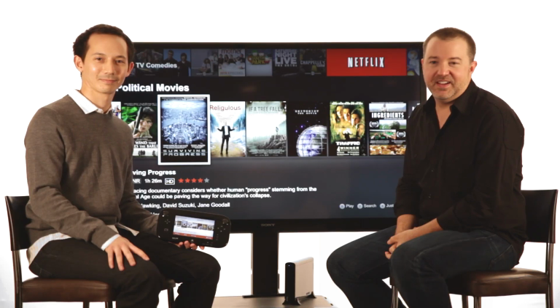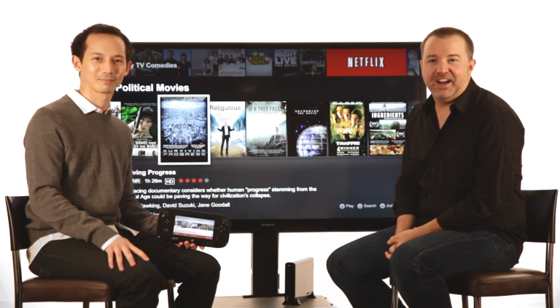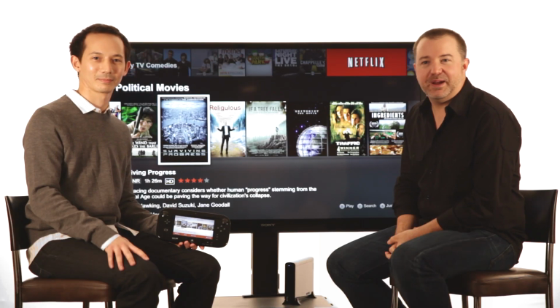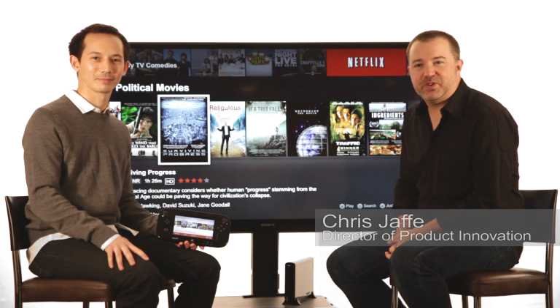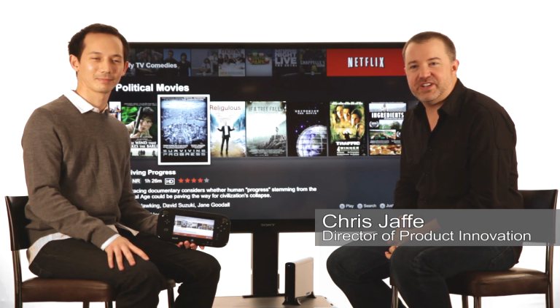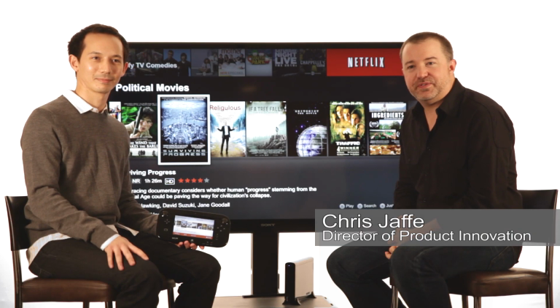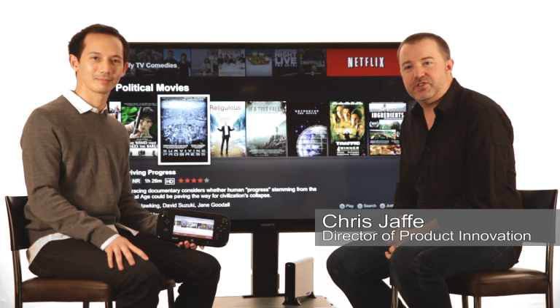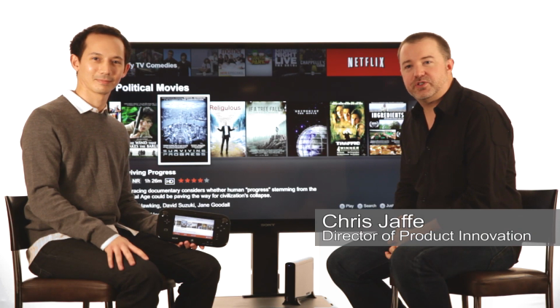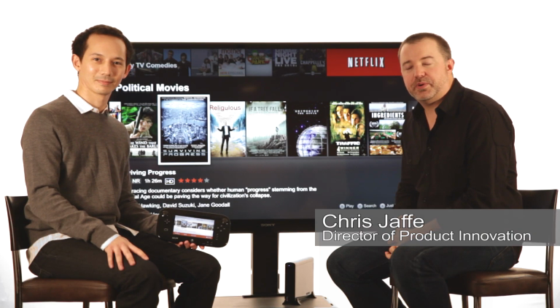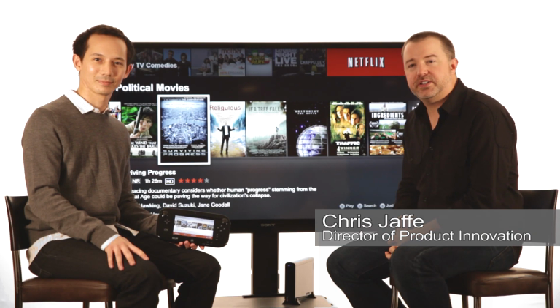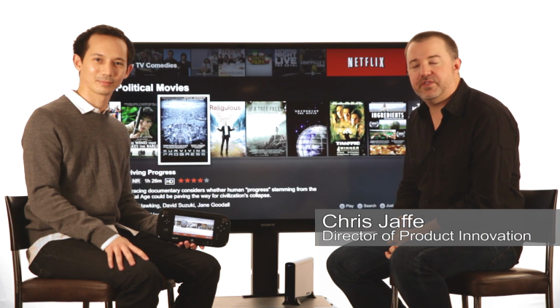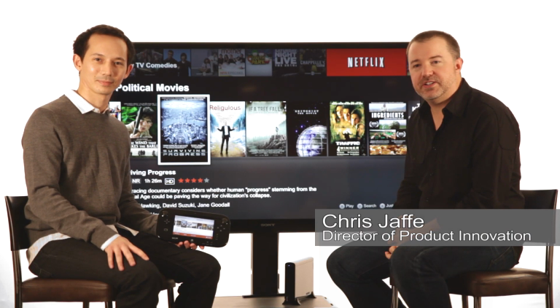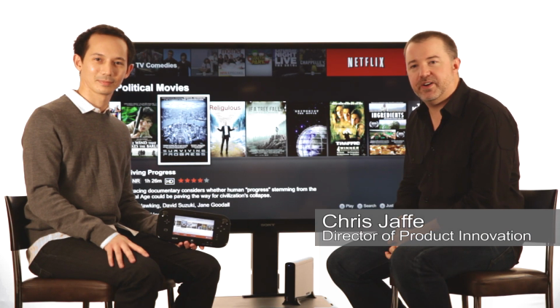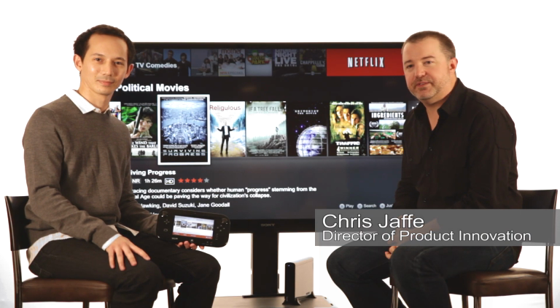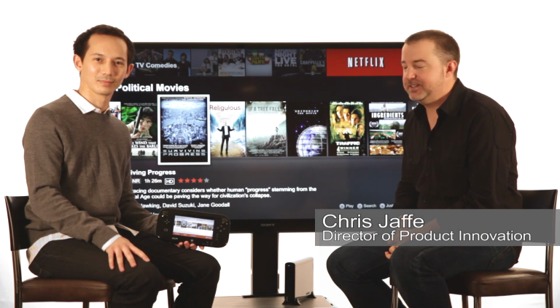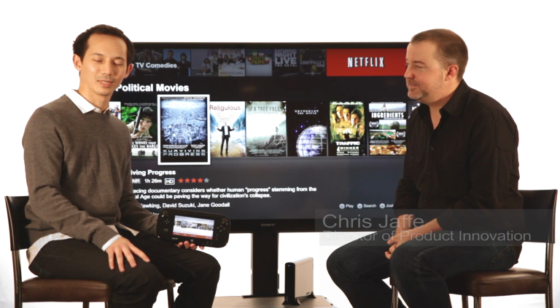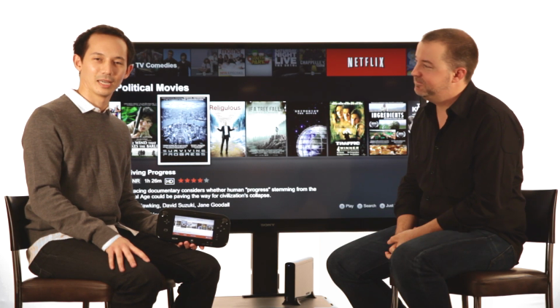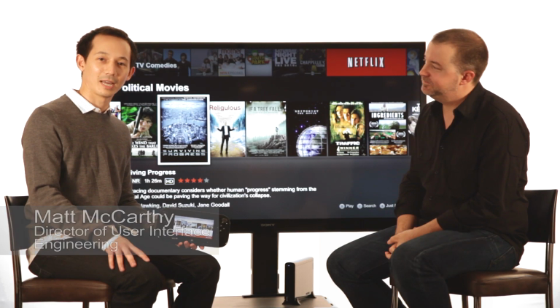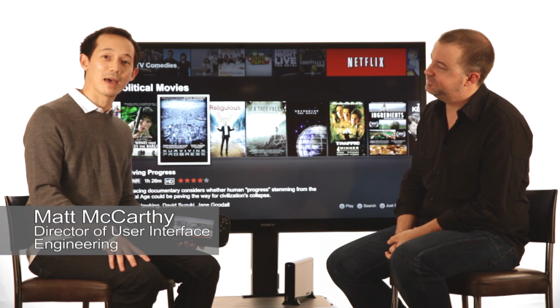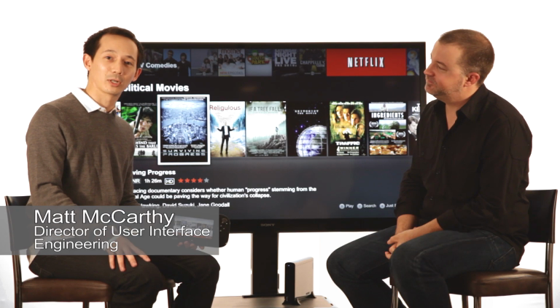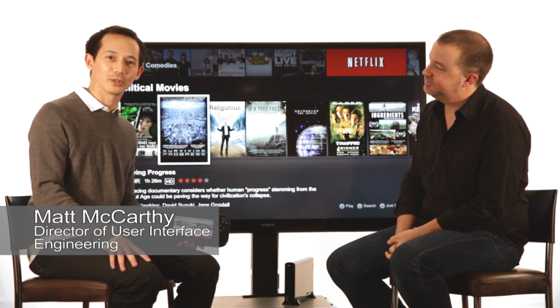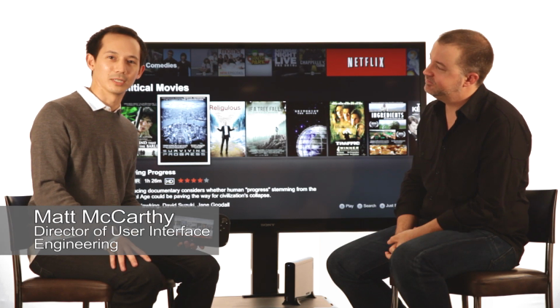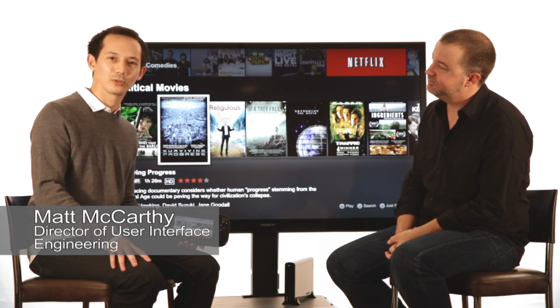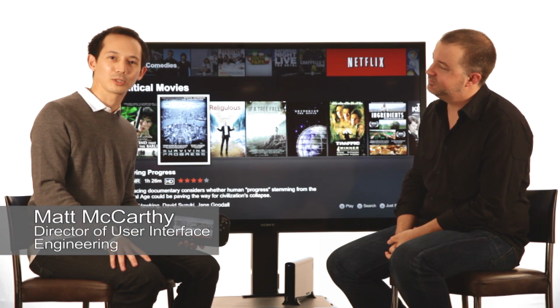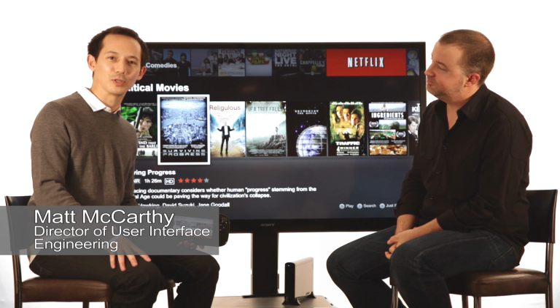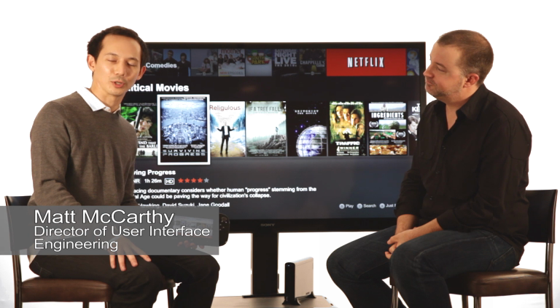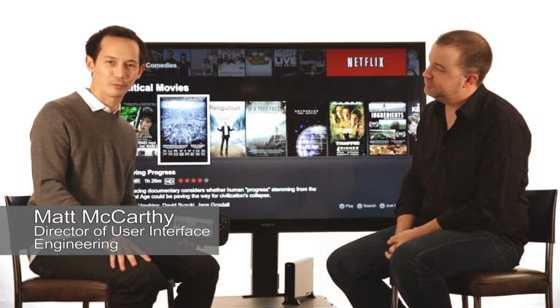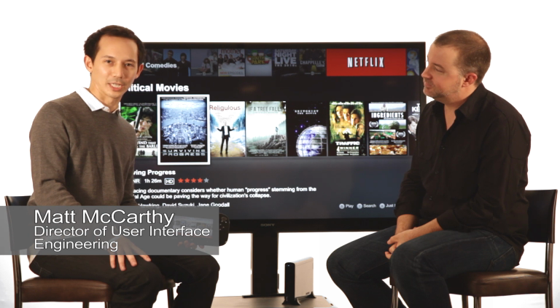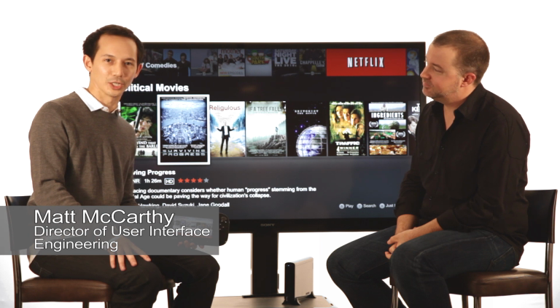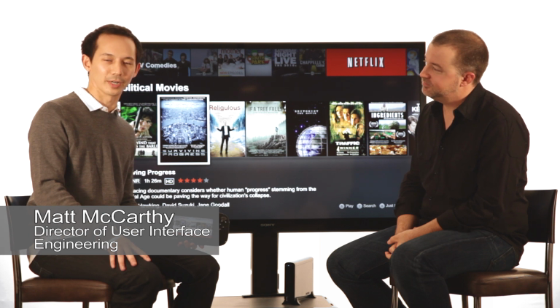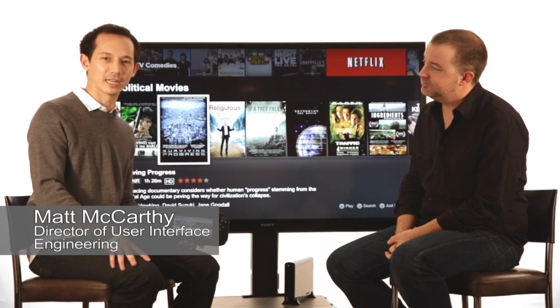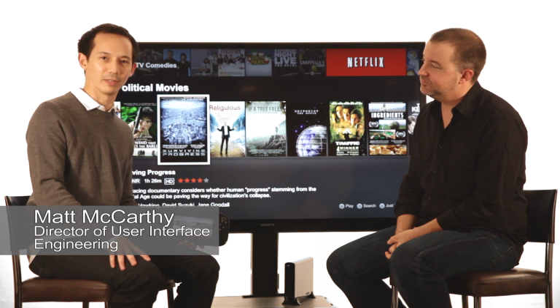Hi, I'm Chris Jaffe, Director of Product Innovation here at Netflix. And I'm Matt McCarthy, Director of User Interface Engineering at Netflix.